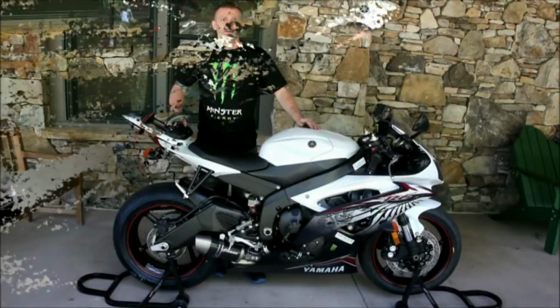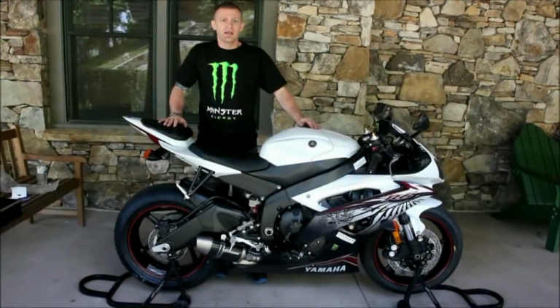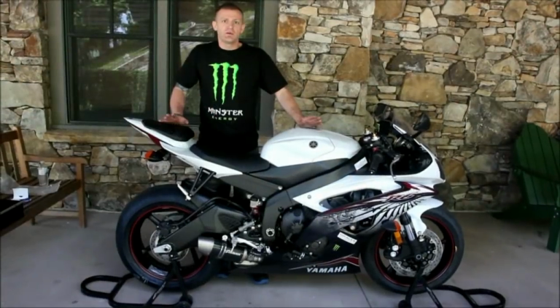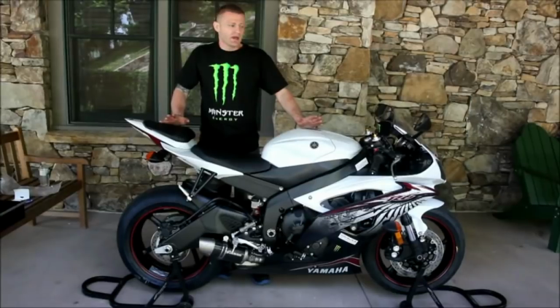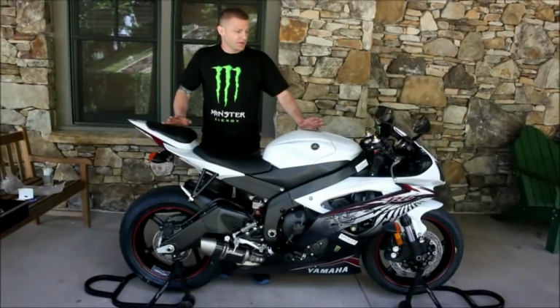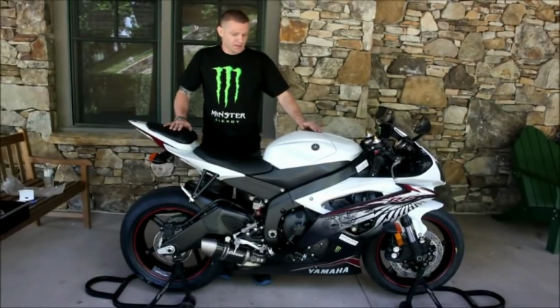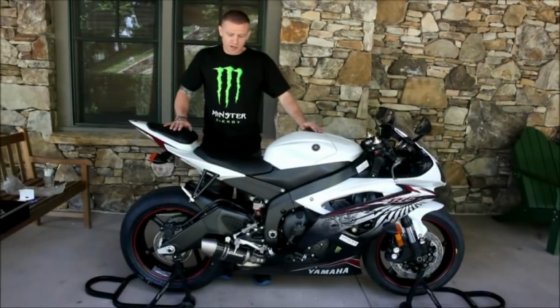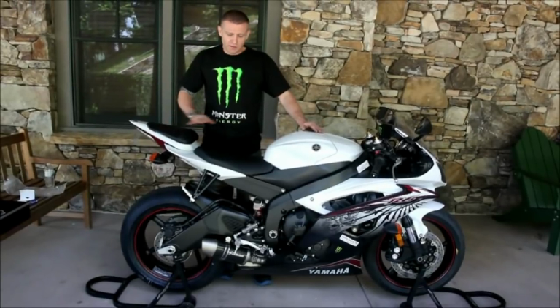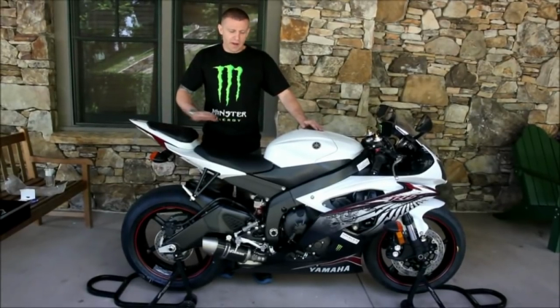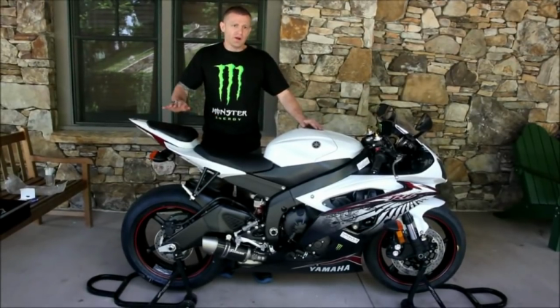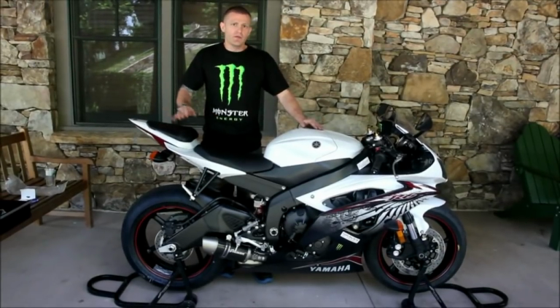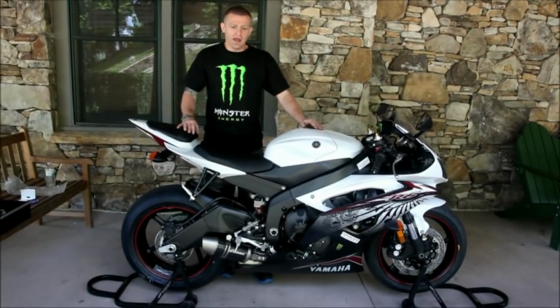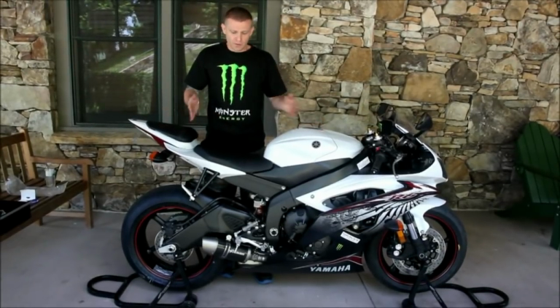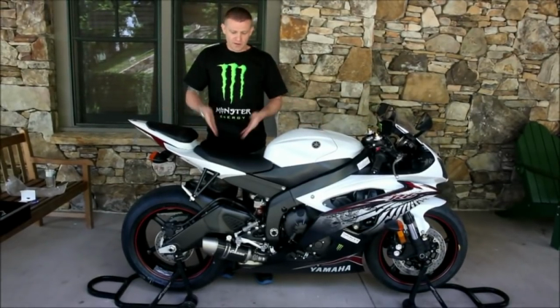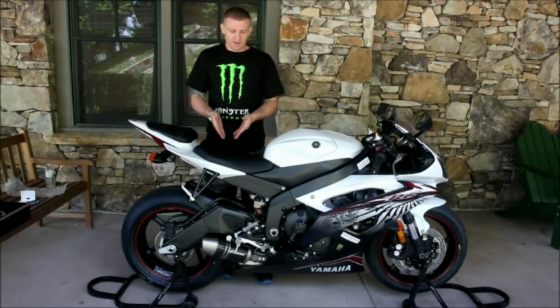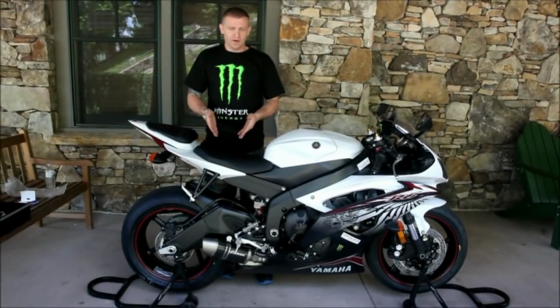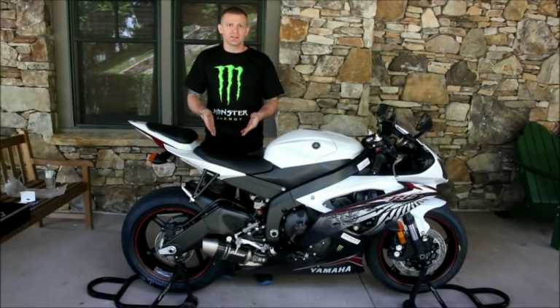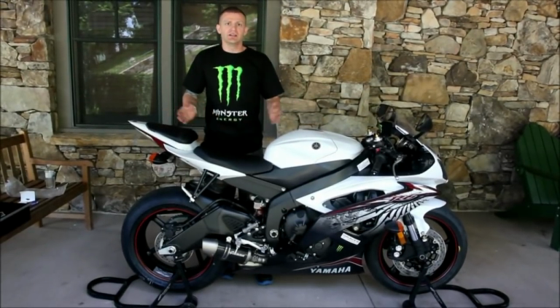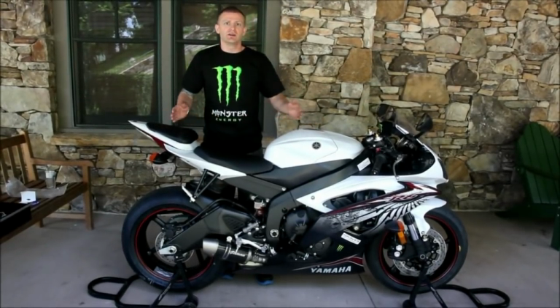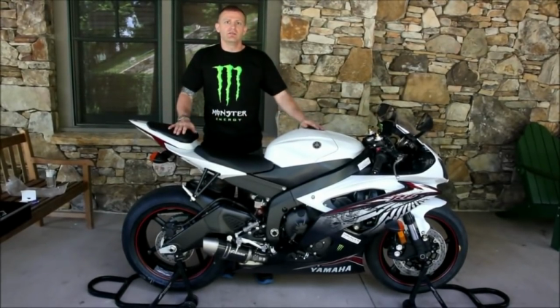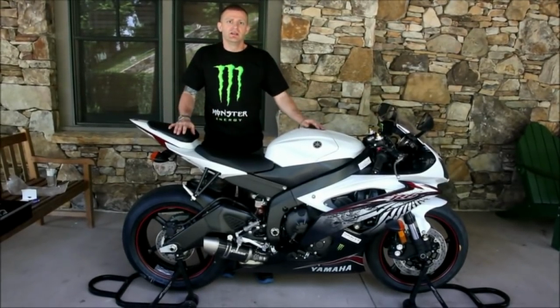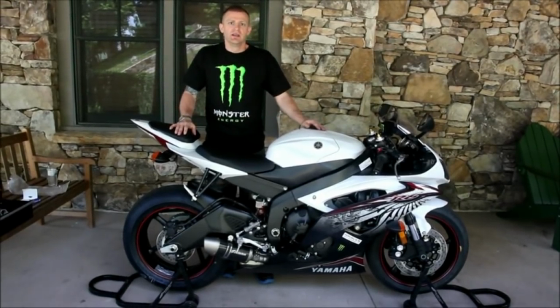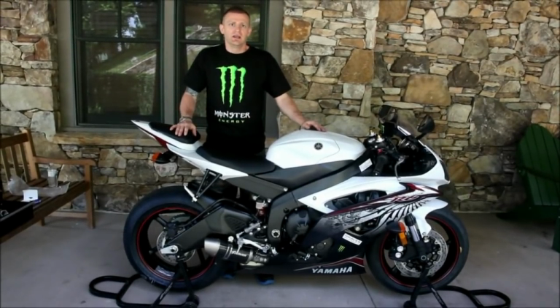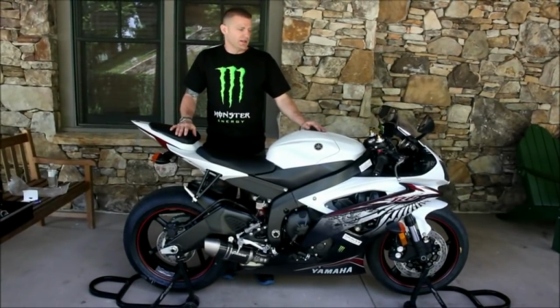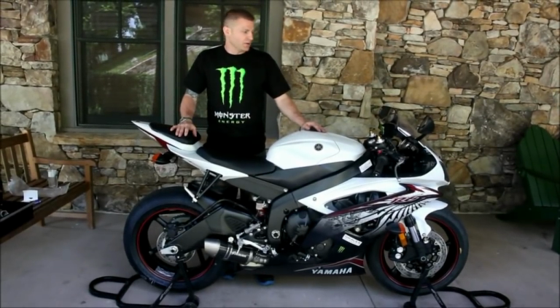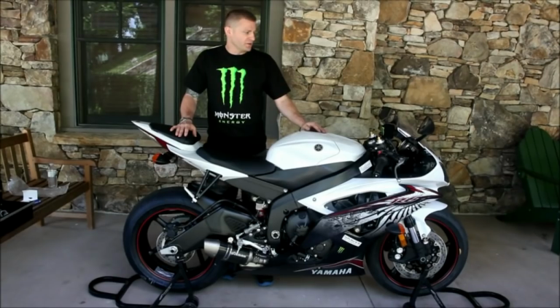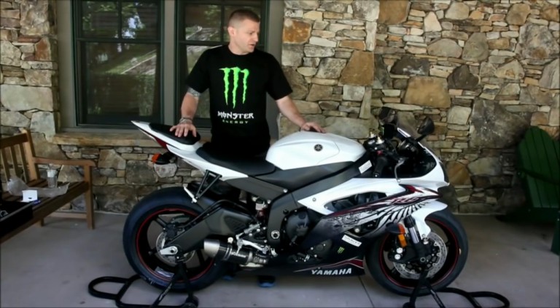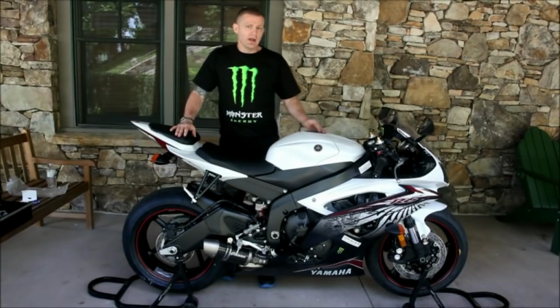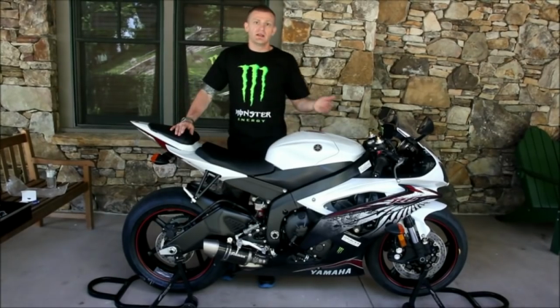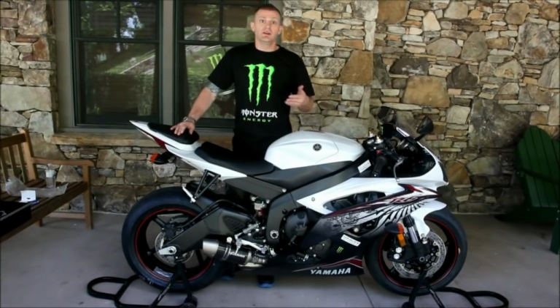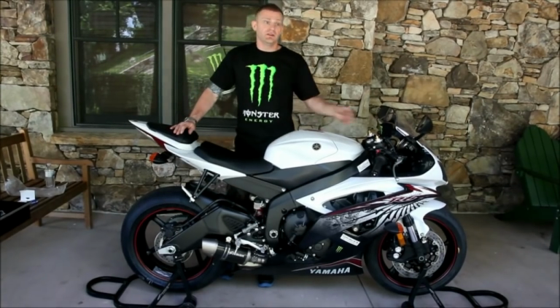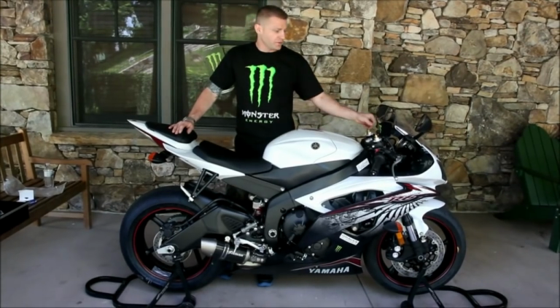Now that we've got everything installed and wiped it all down, we're going to look at the fresh clean look of it and we're going to start the bike and let you hear the difference.